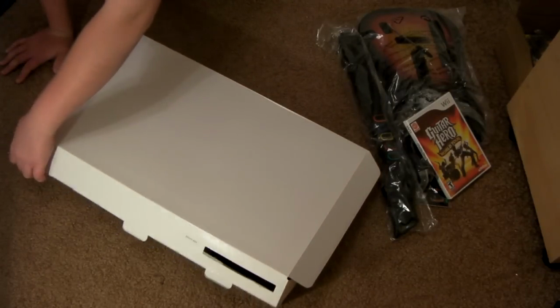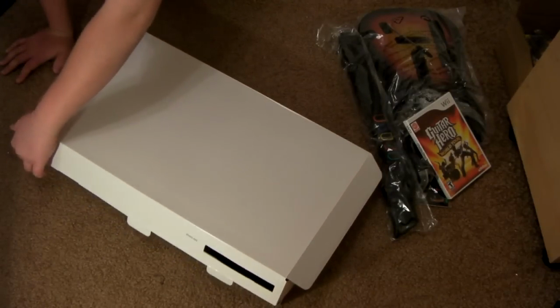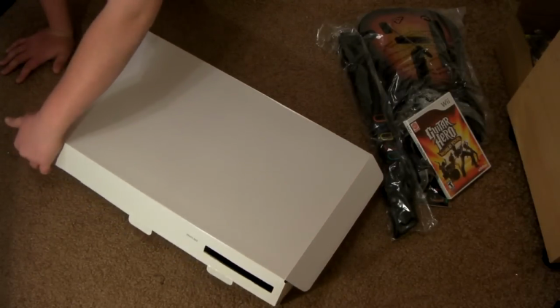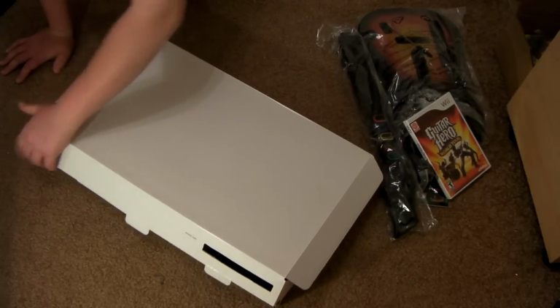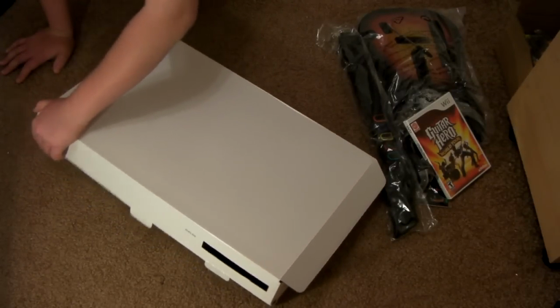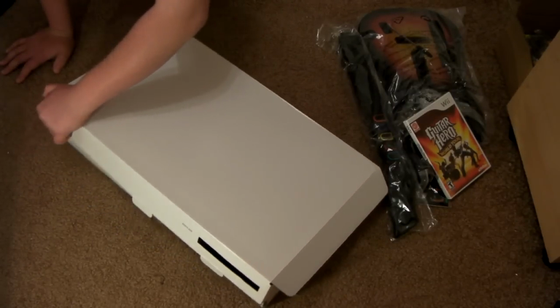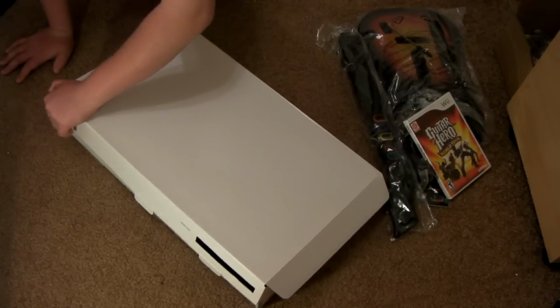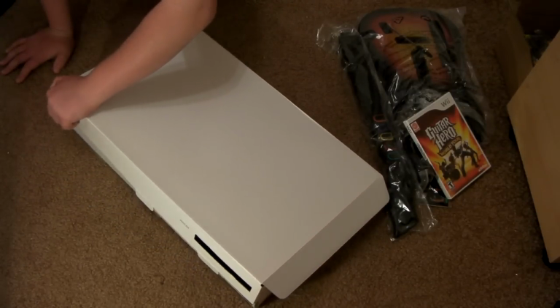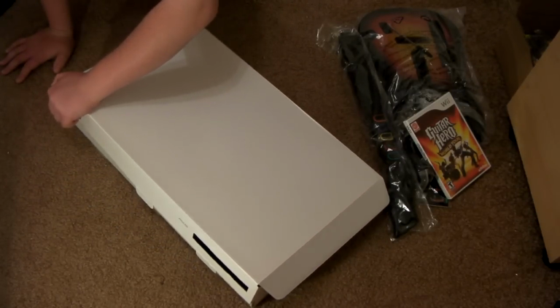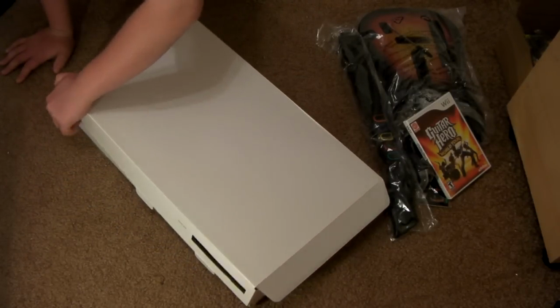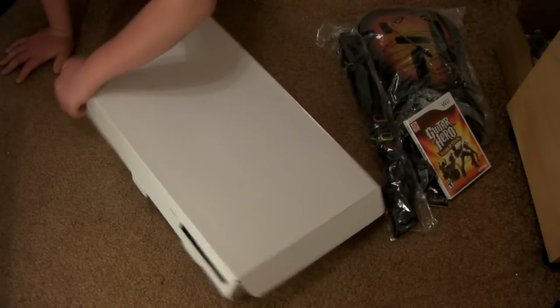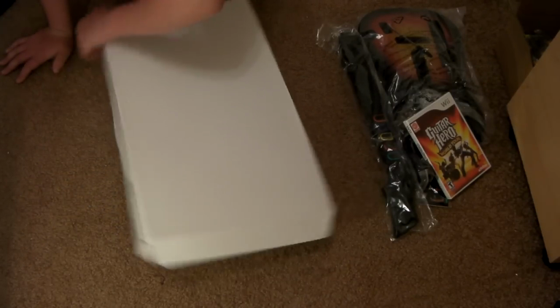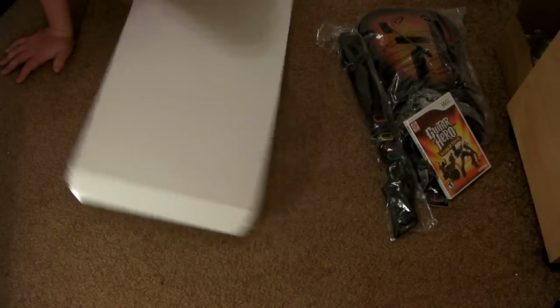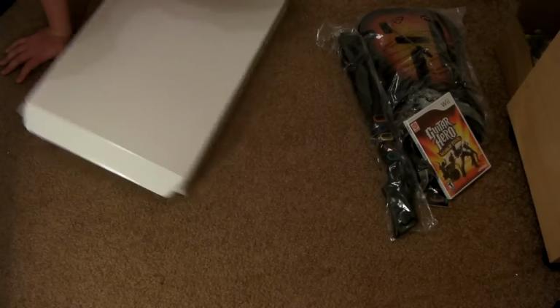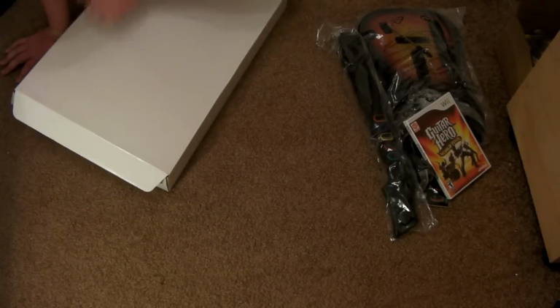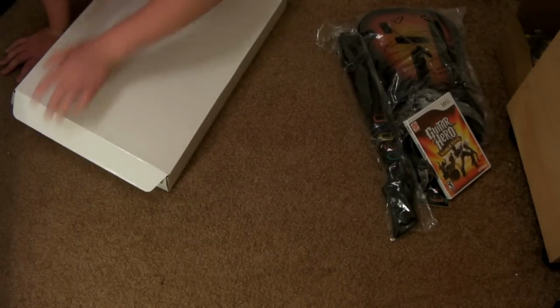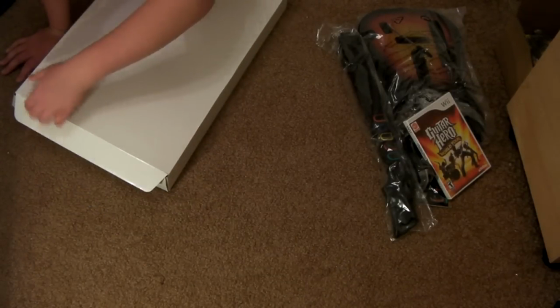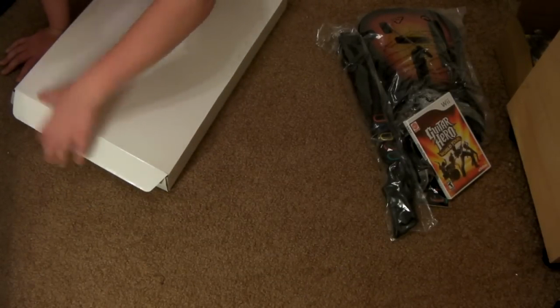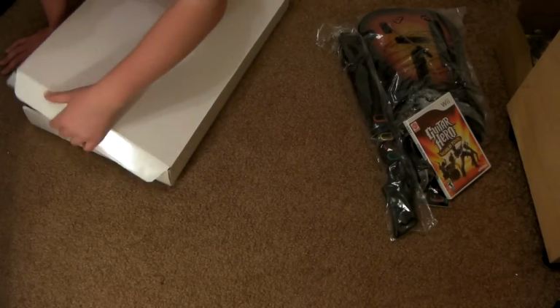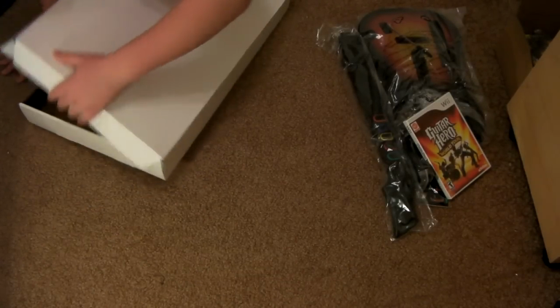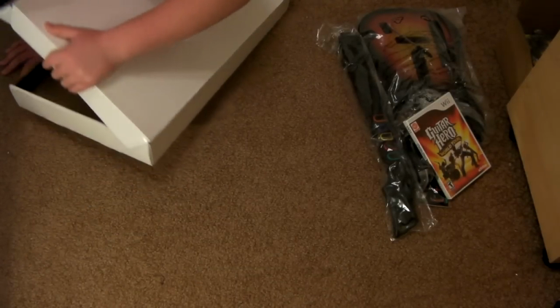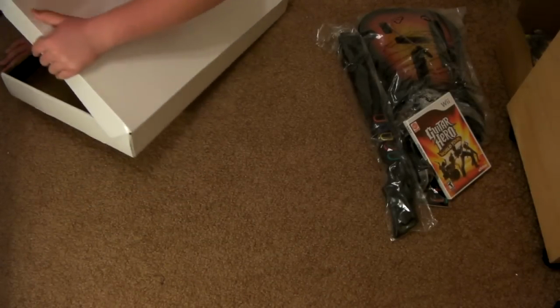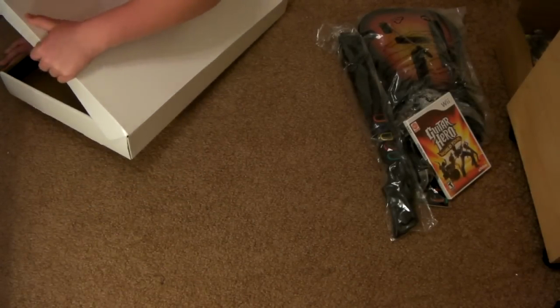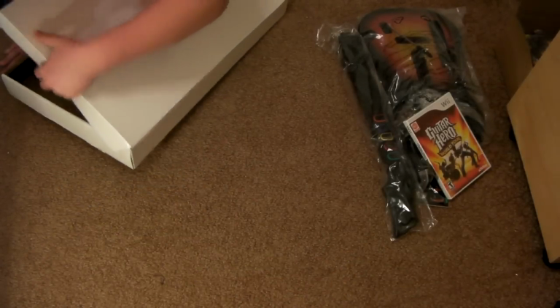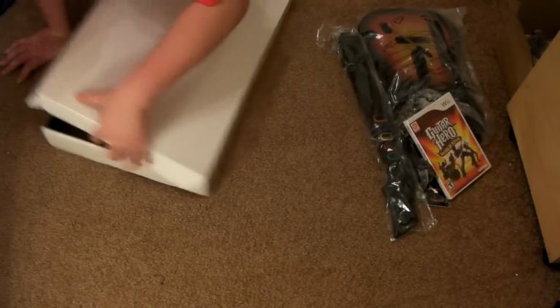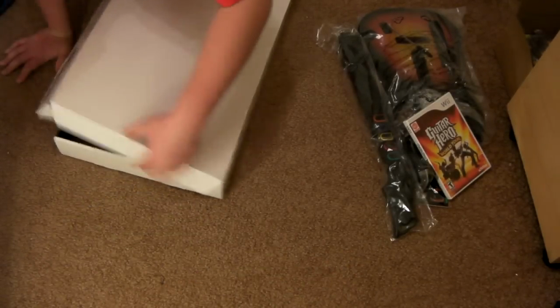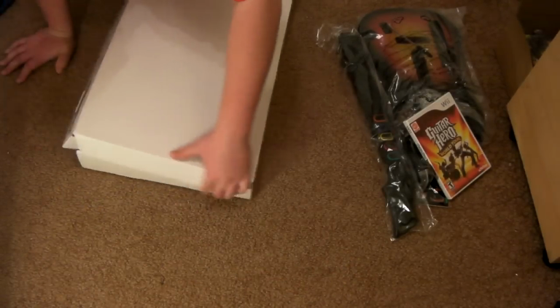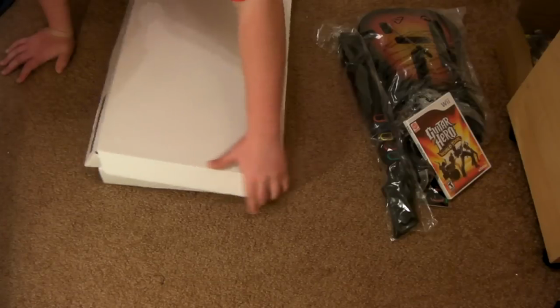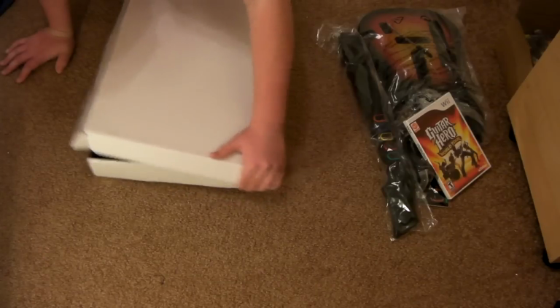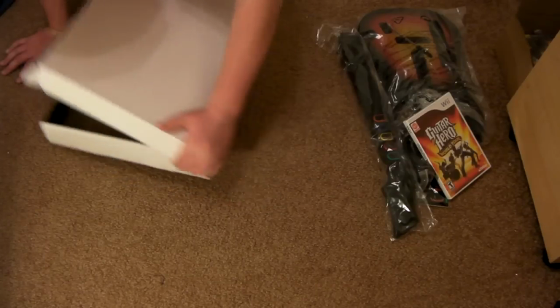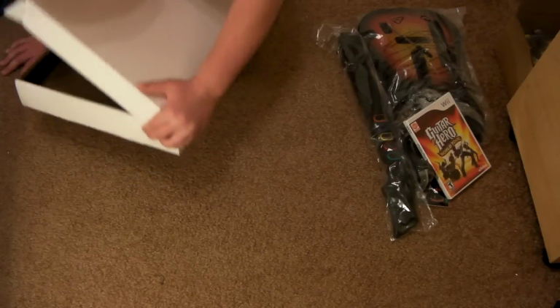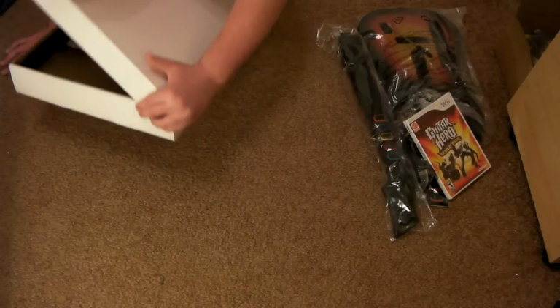I'm going to go play this right now. I don't know when I'm going to get the drums, but I'll get them soon.